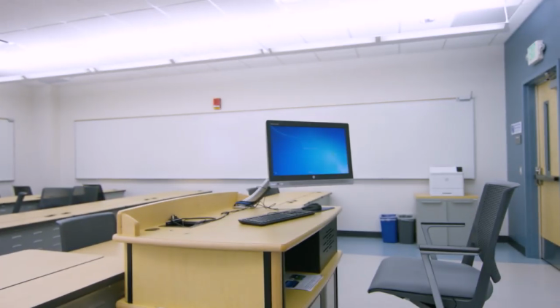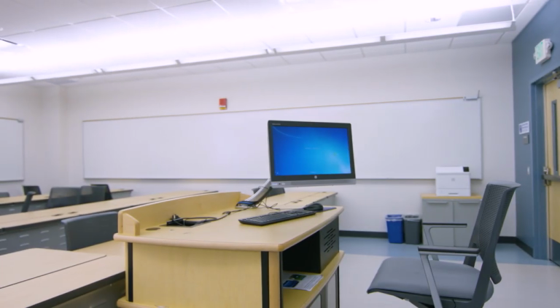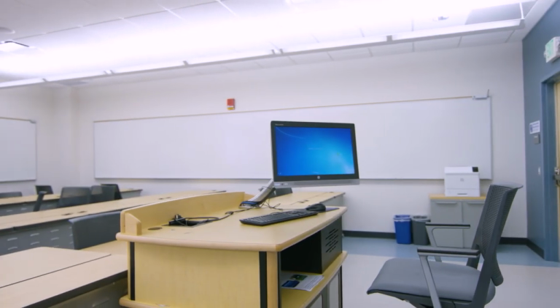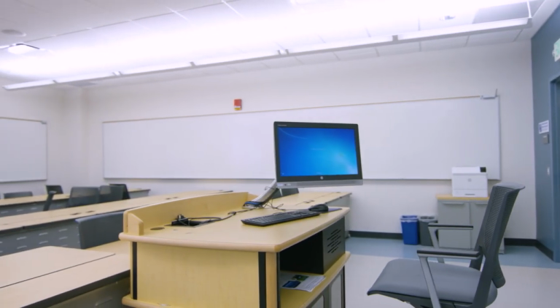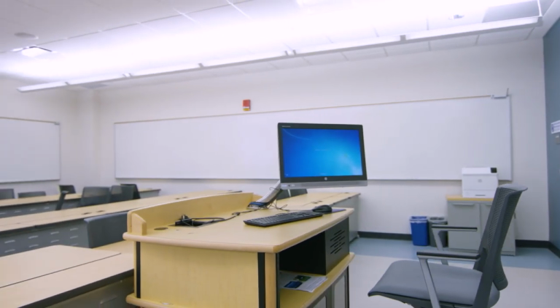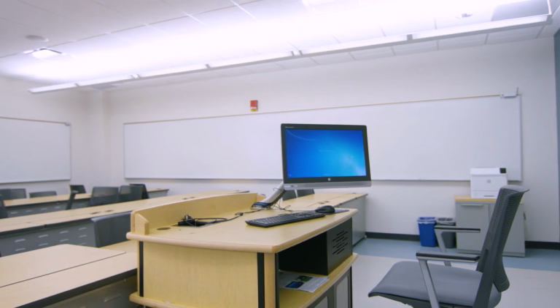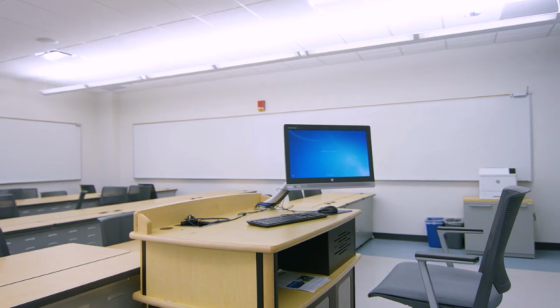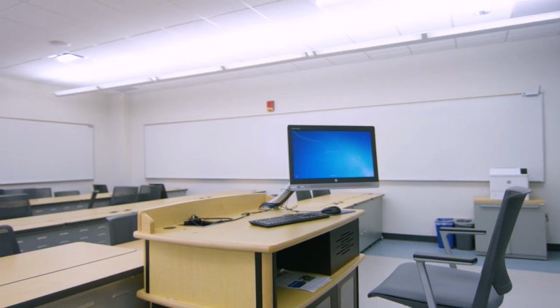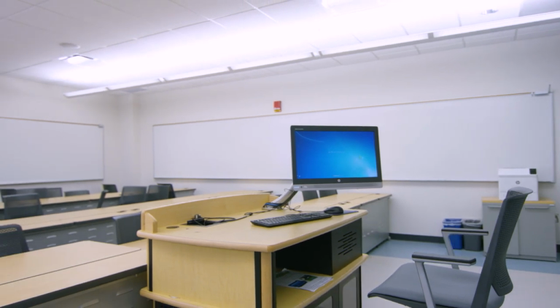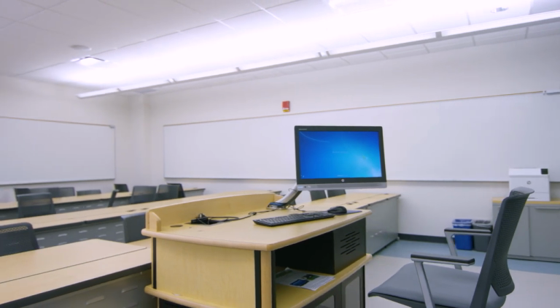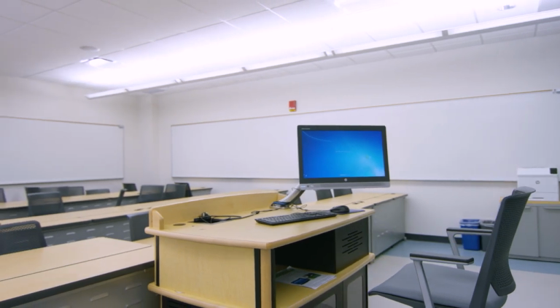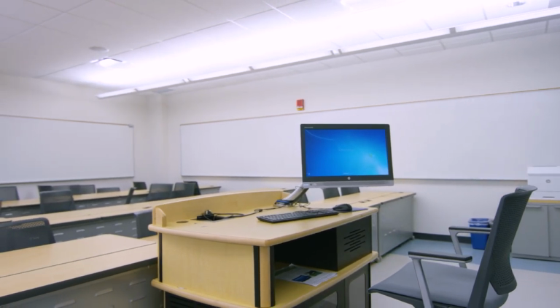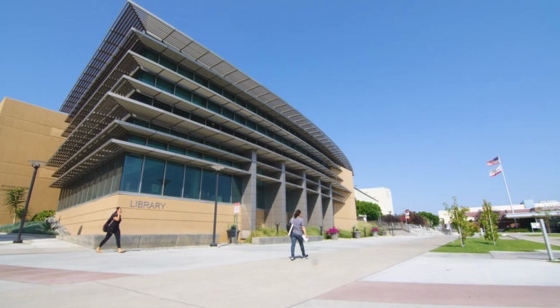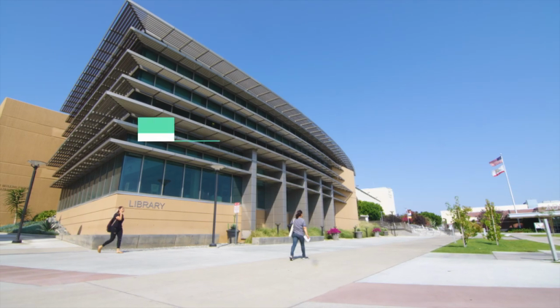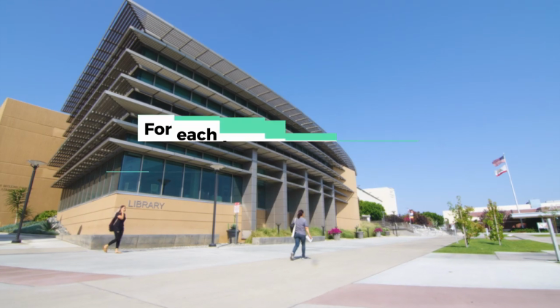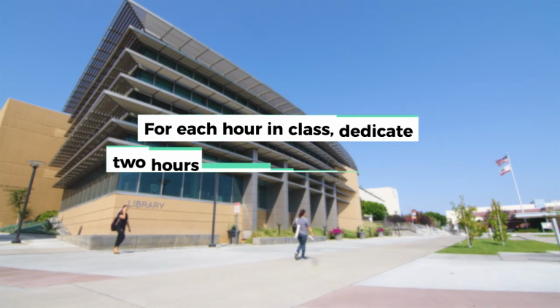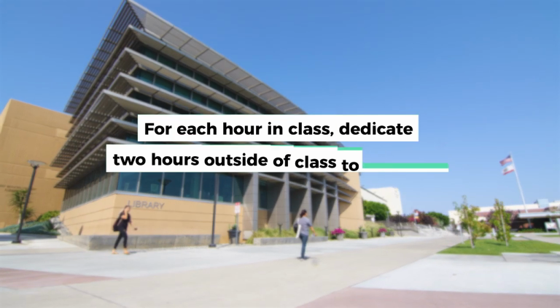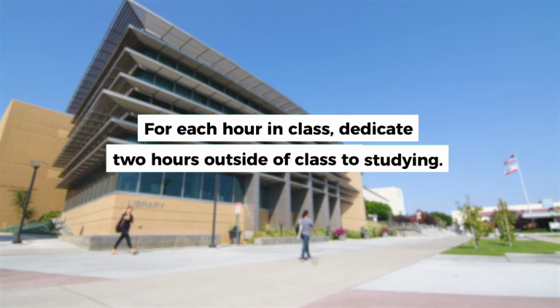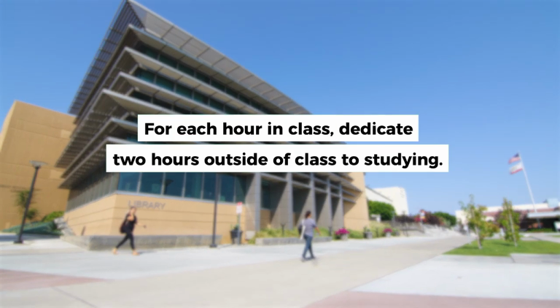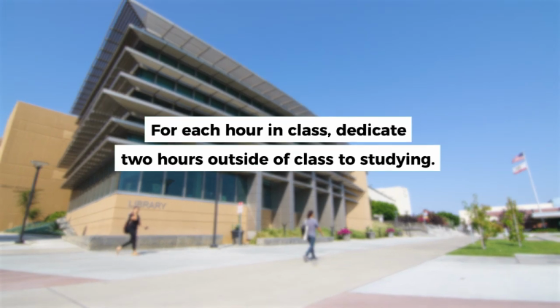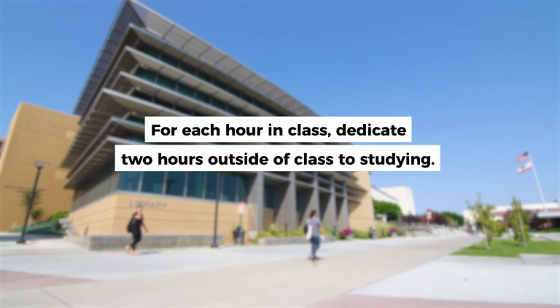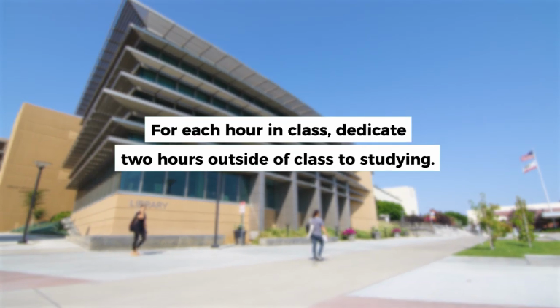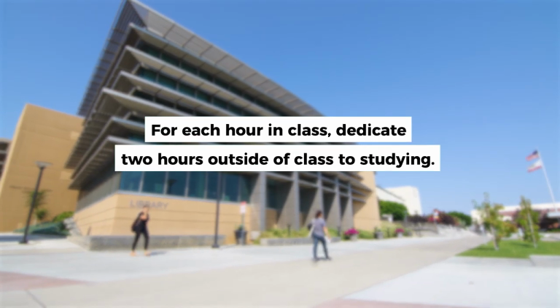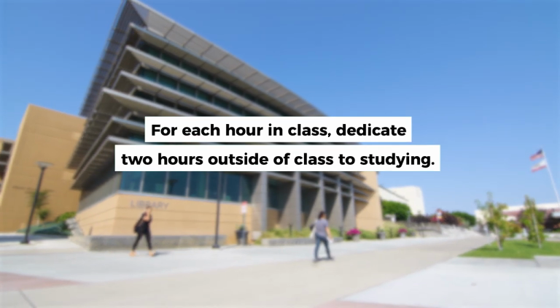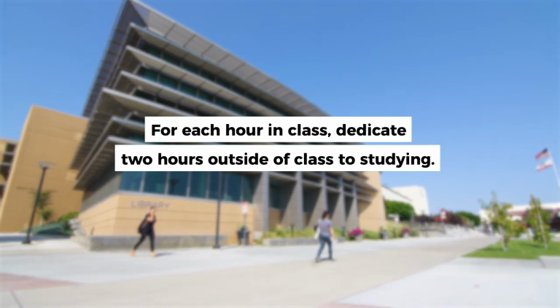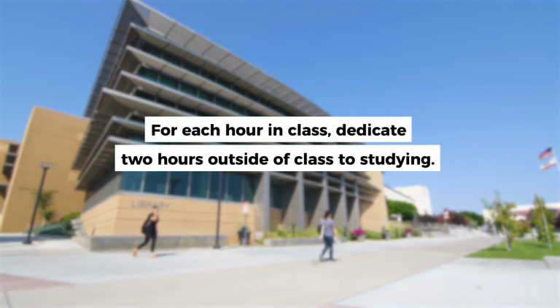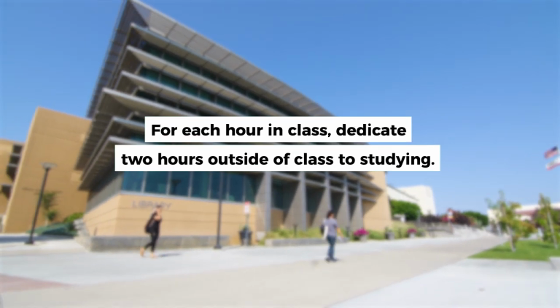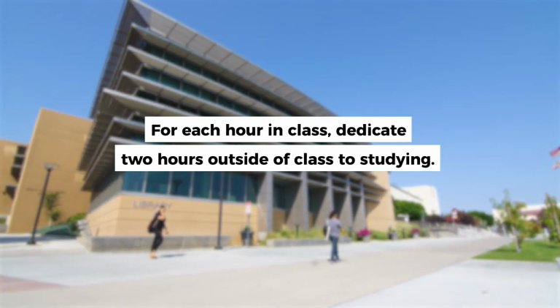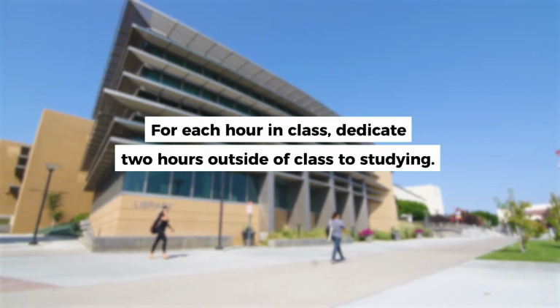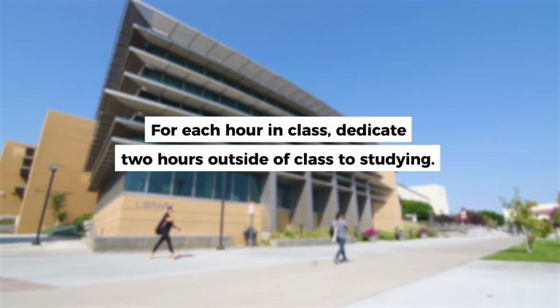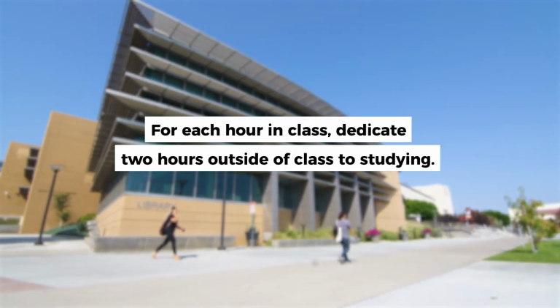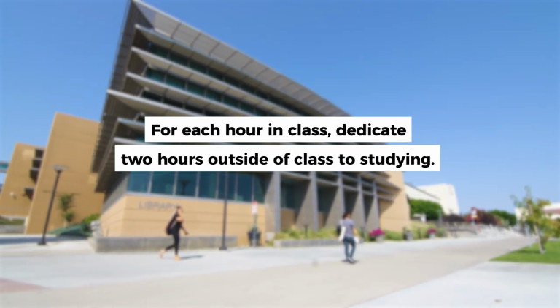For every hour that you spend in class, you should dedicate two hours outside of class to studying per week.